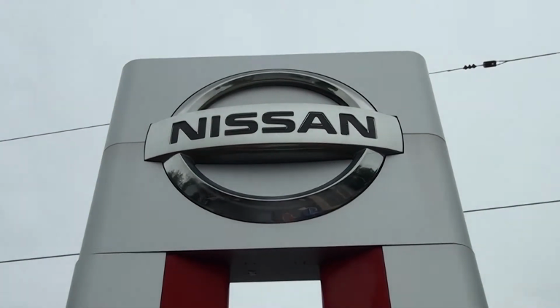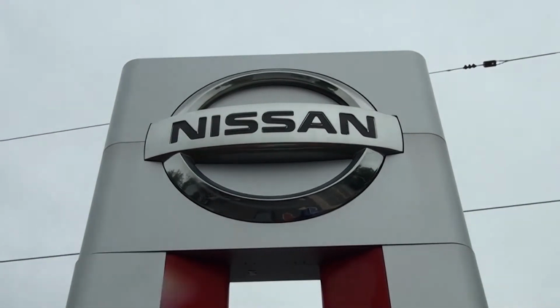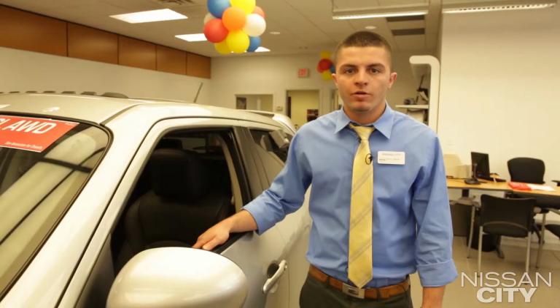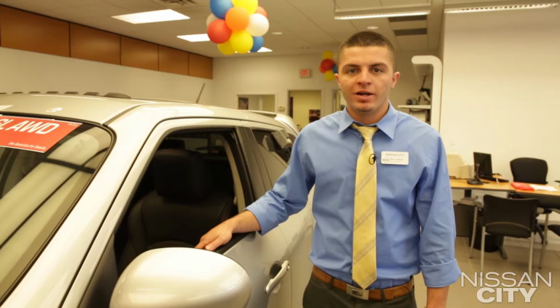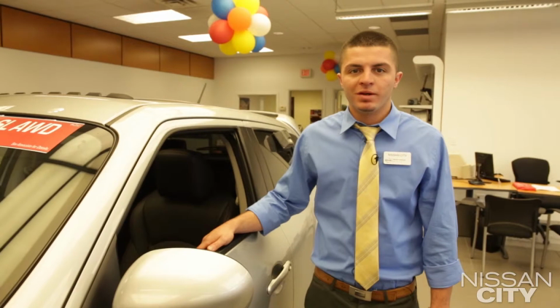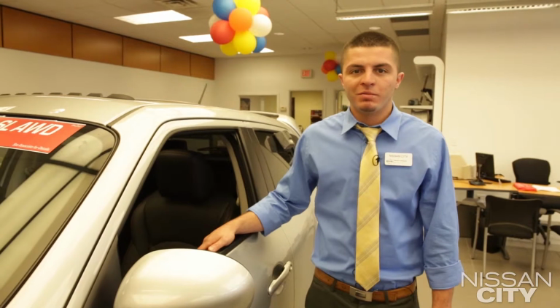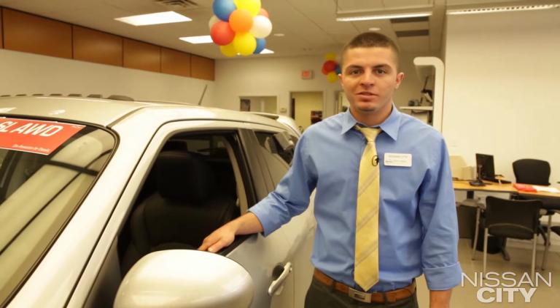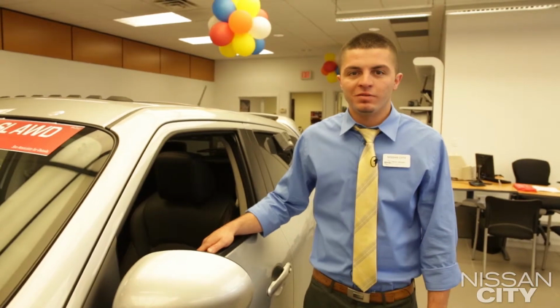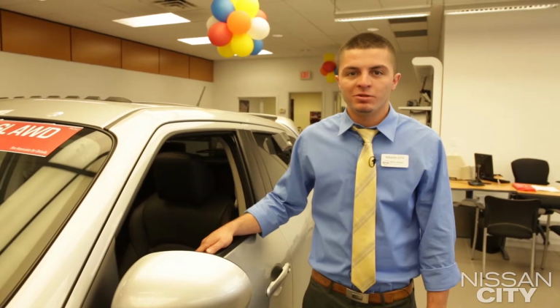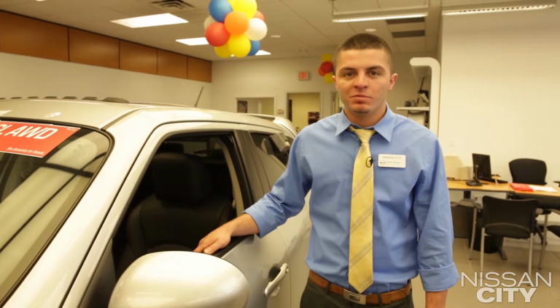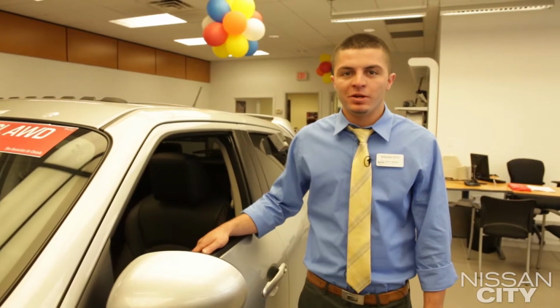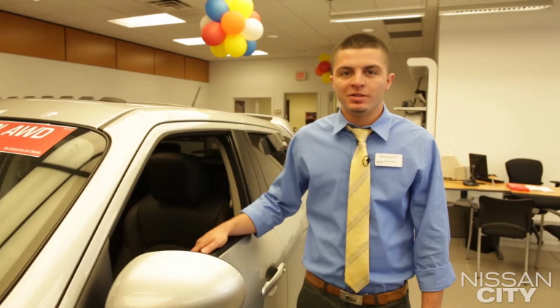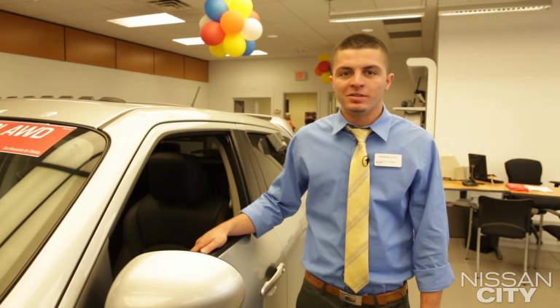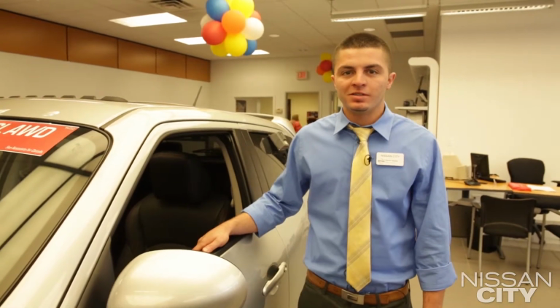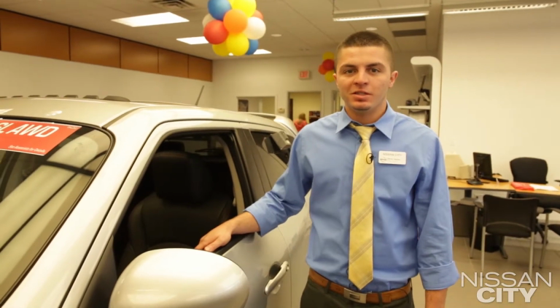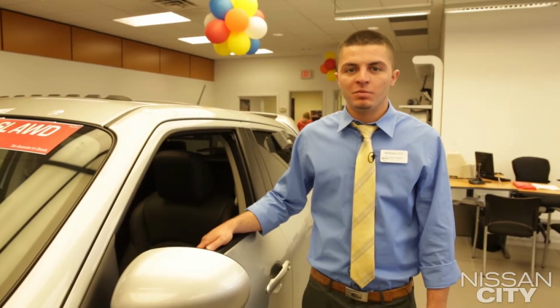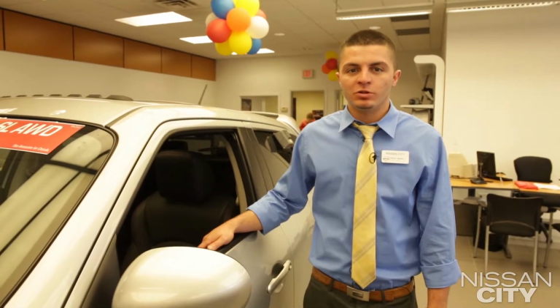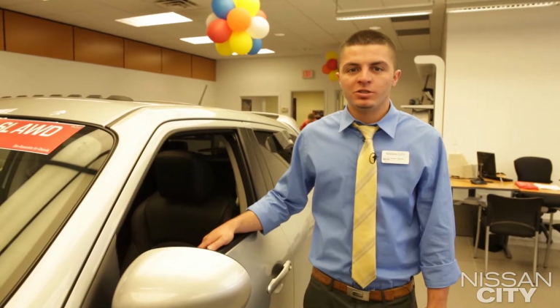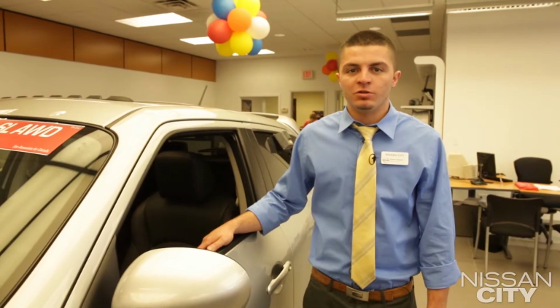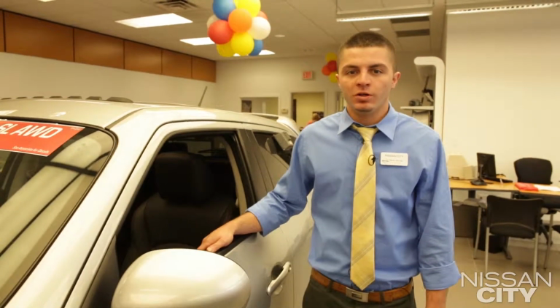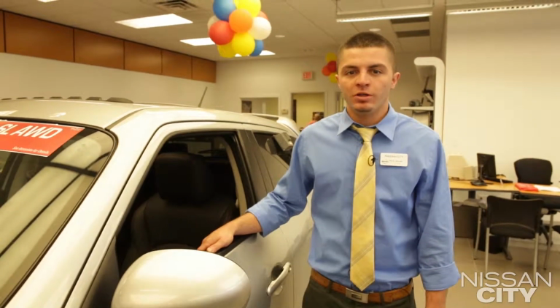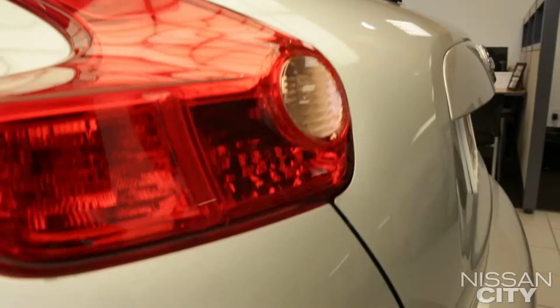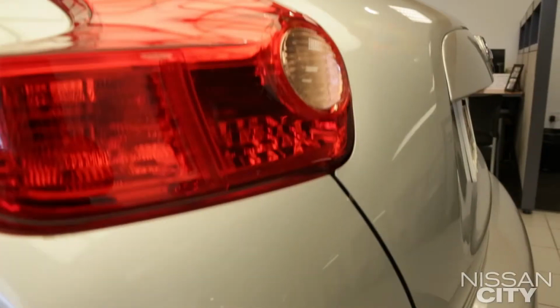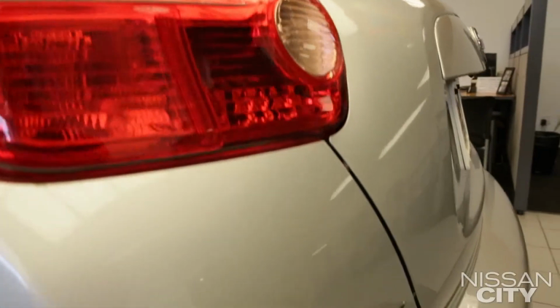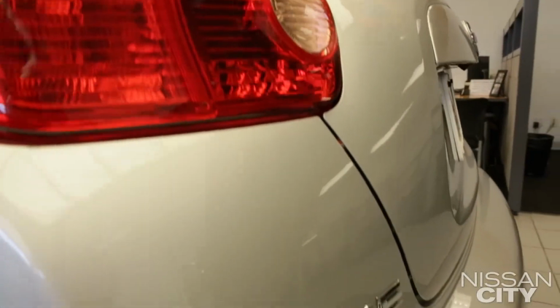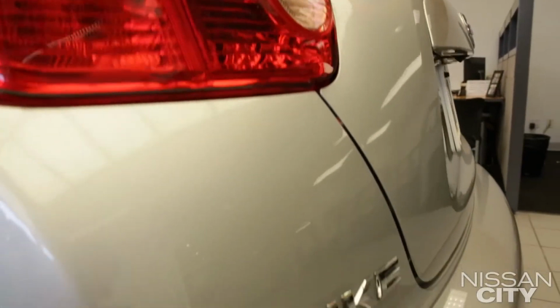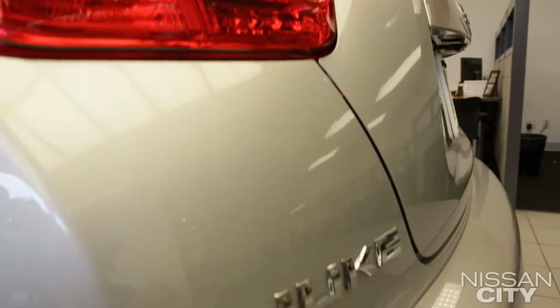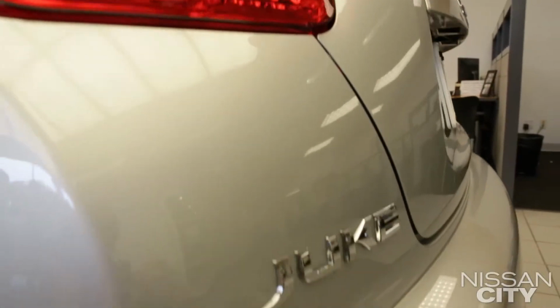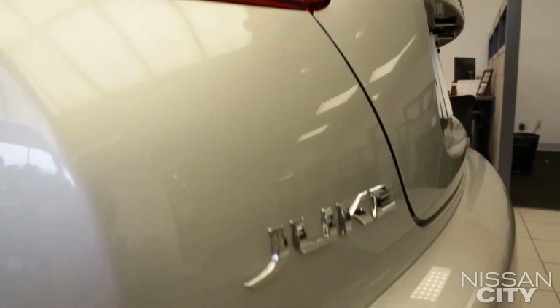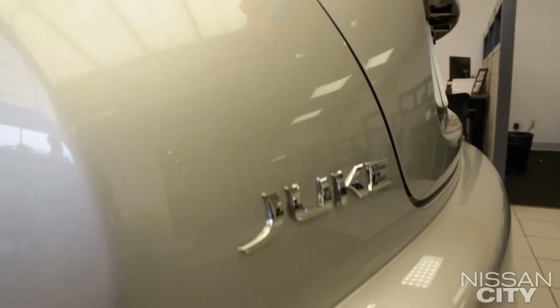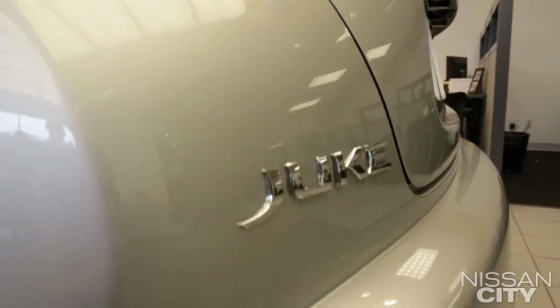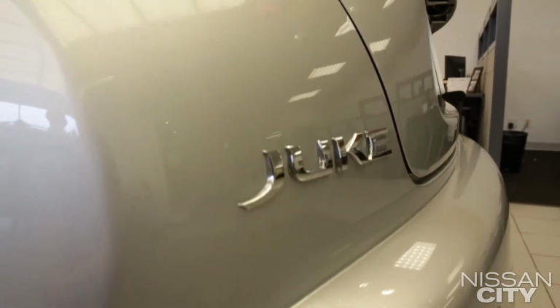Hello everybody, my name is Steve Ashworth. I'm here at Nissan City in Port Chester, New York, here to show you about the 2013 Nissan Juke.